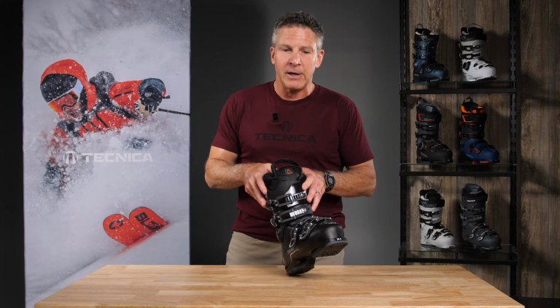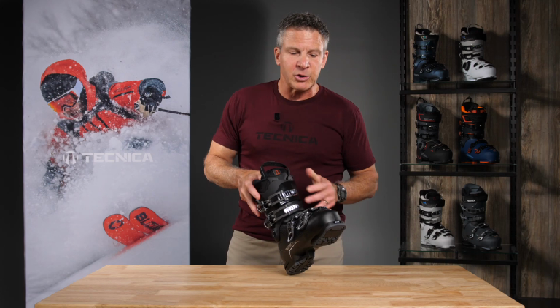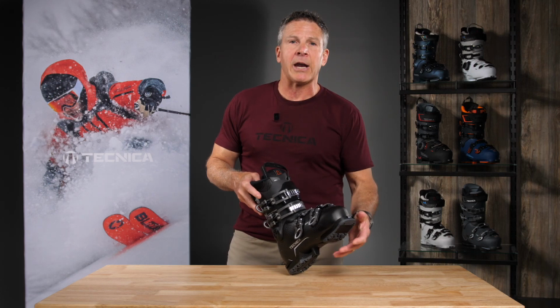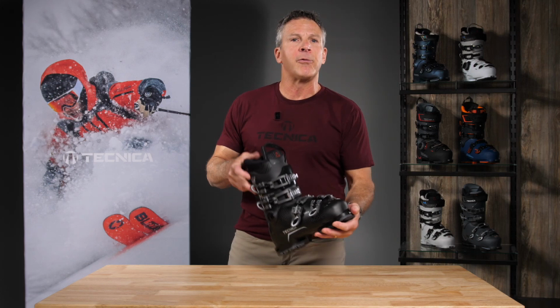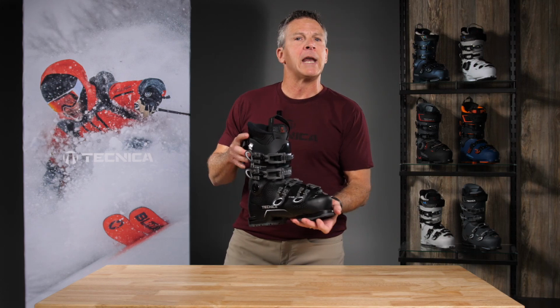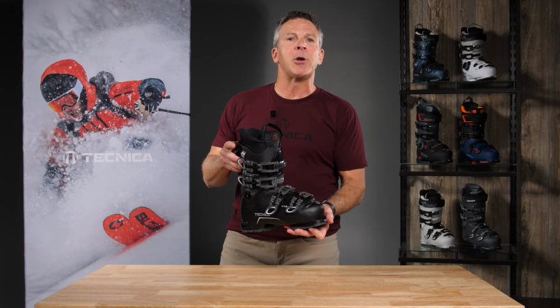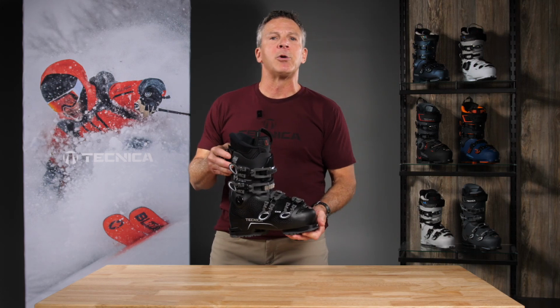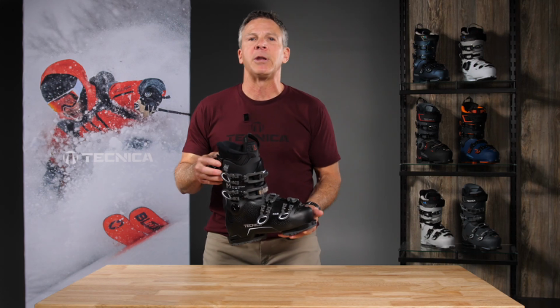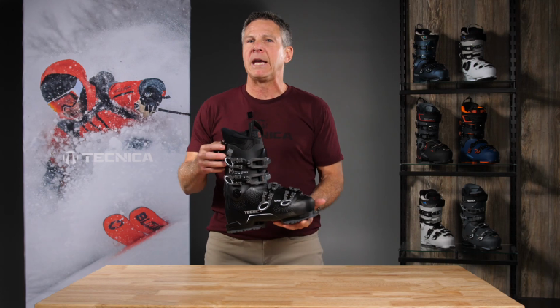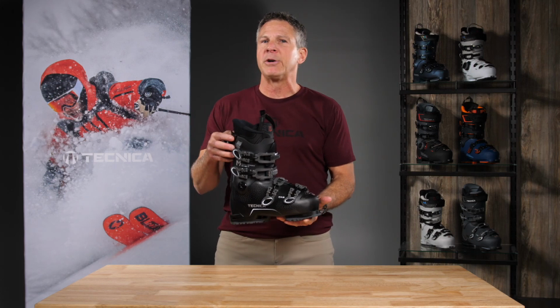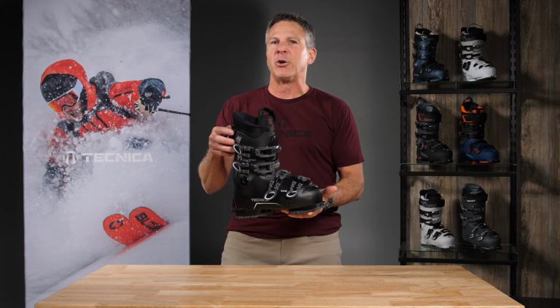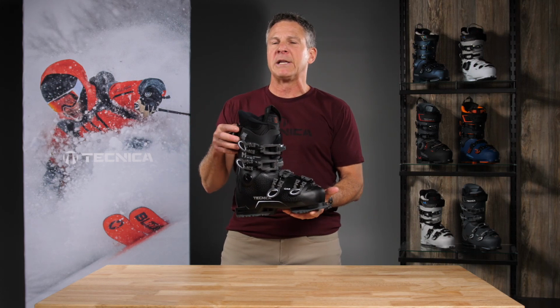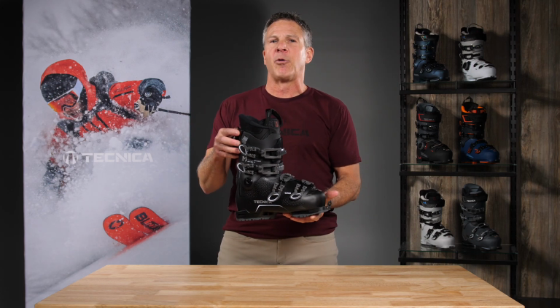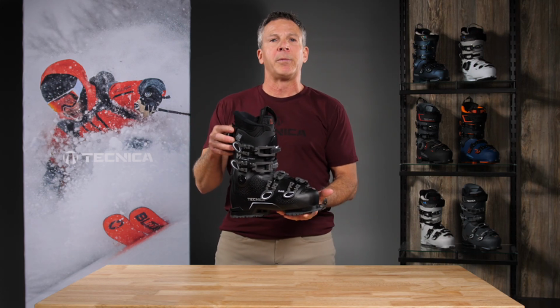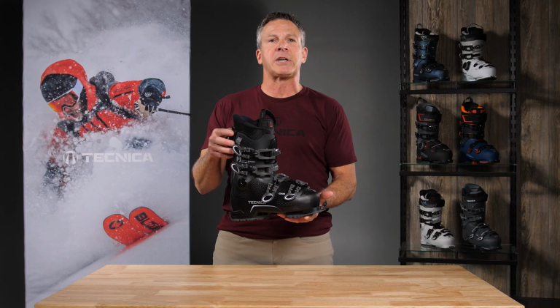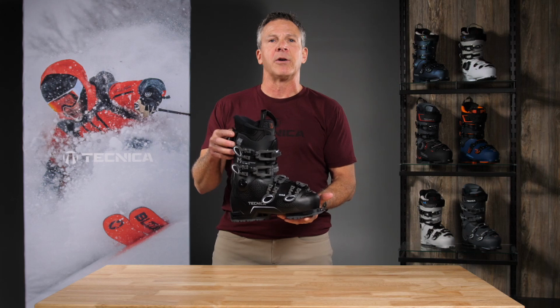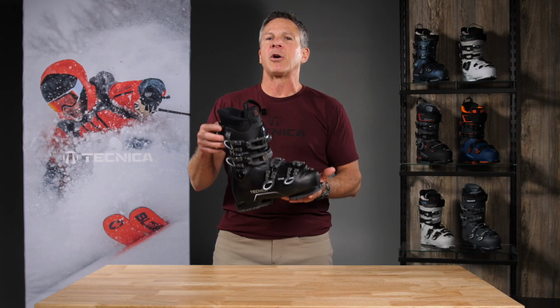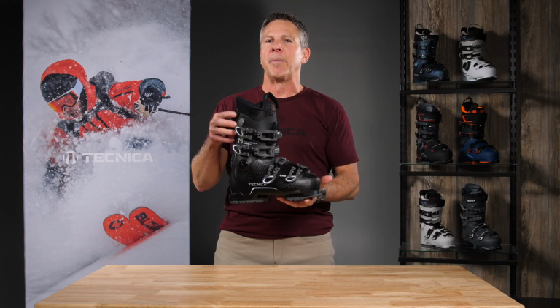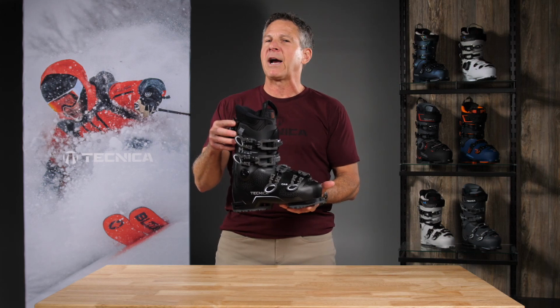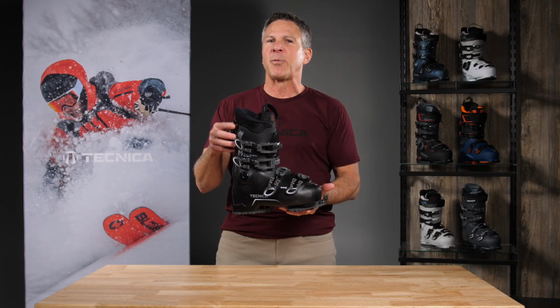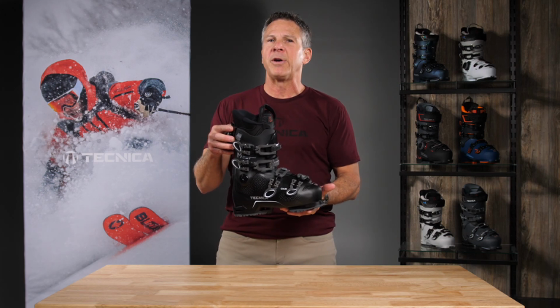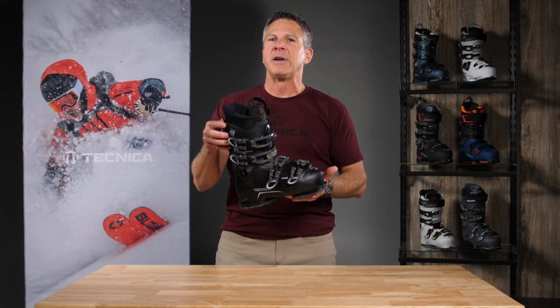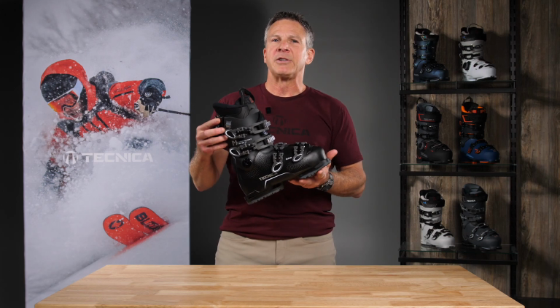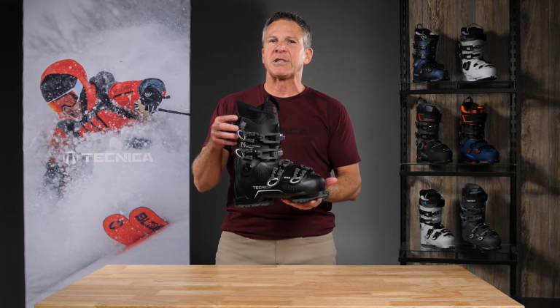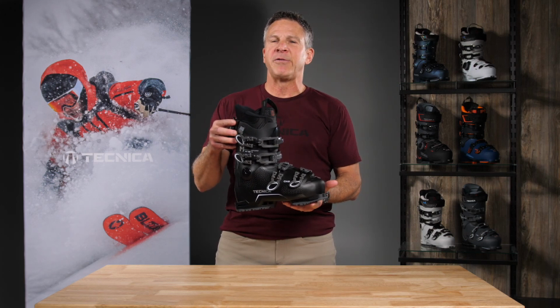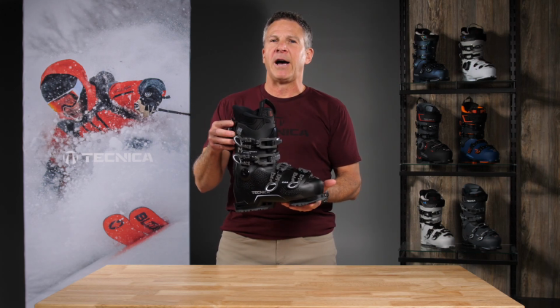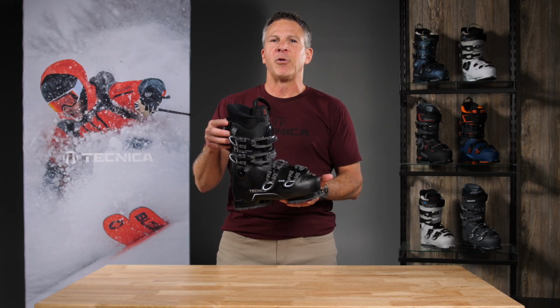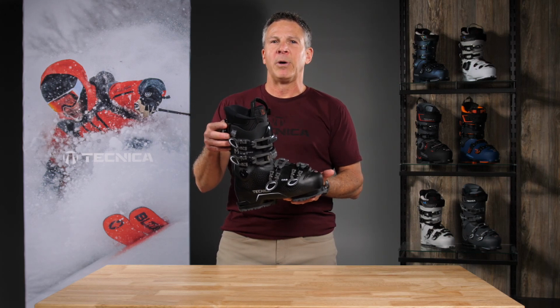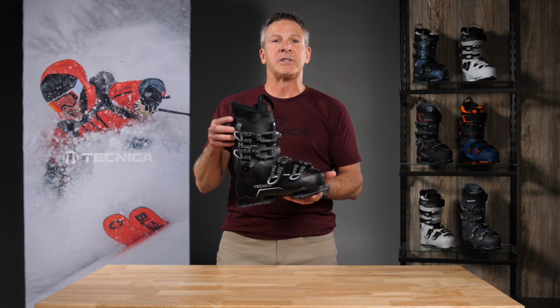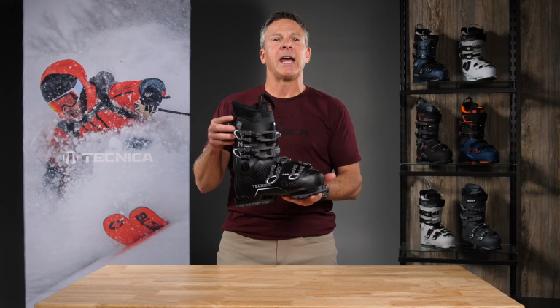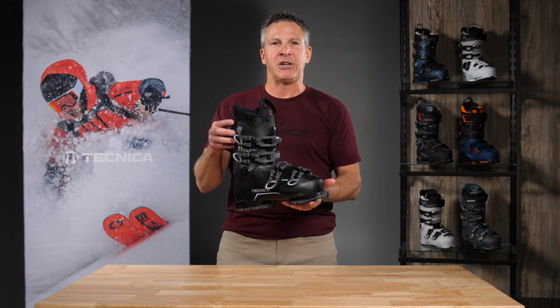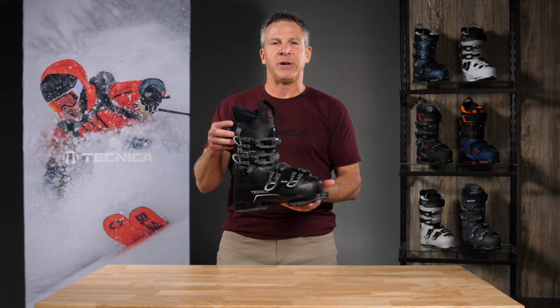So you've got a phenomenal boot for the beginner to intermediate level women's skier called the Mach Sport 65 Women's HV.